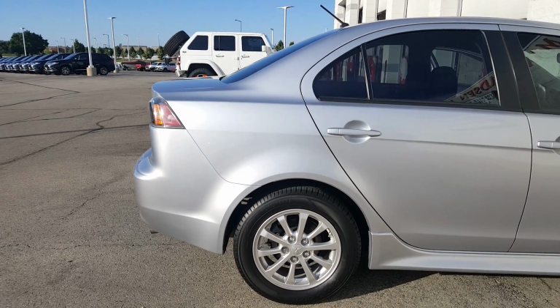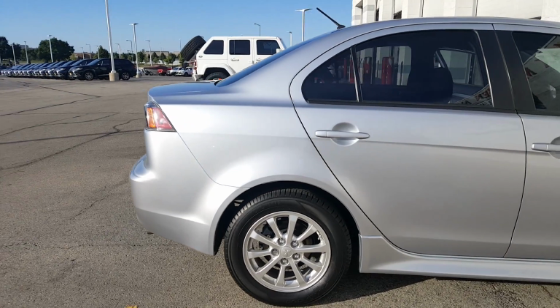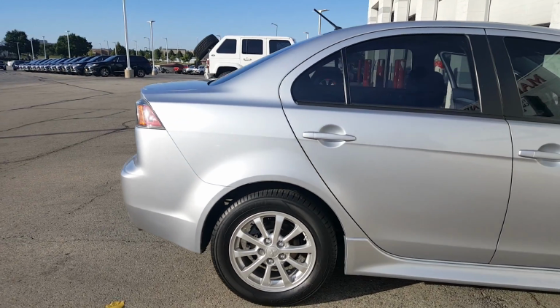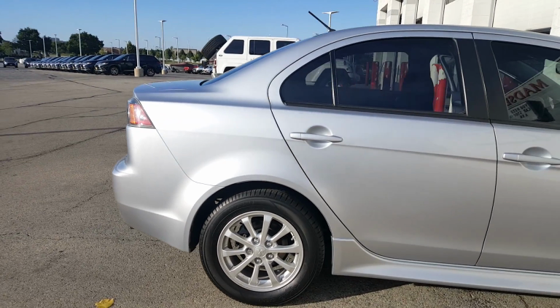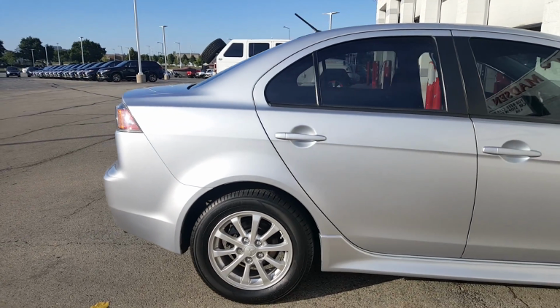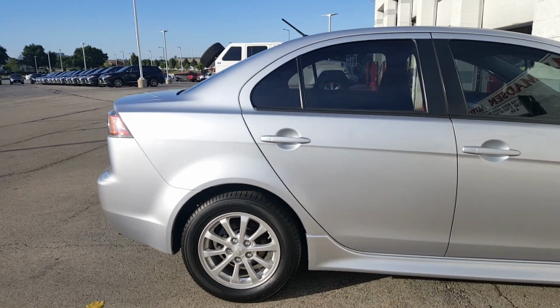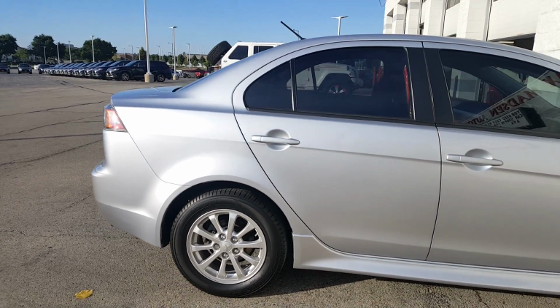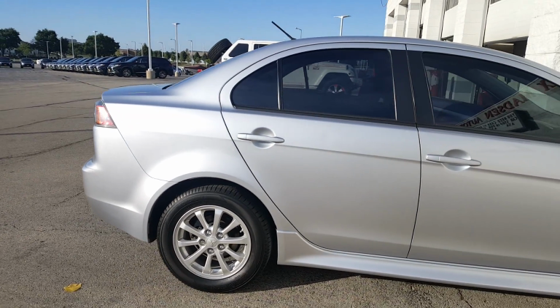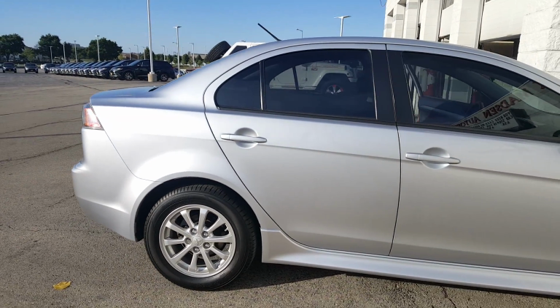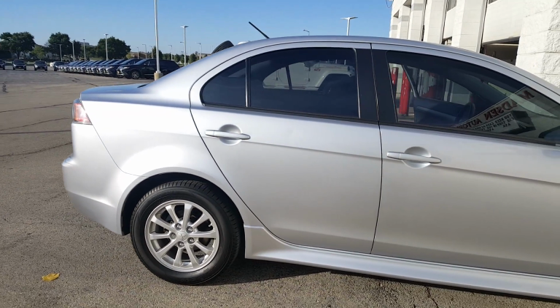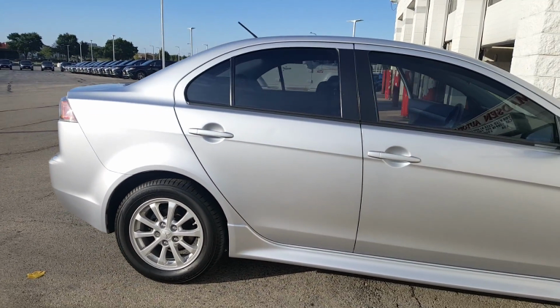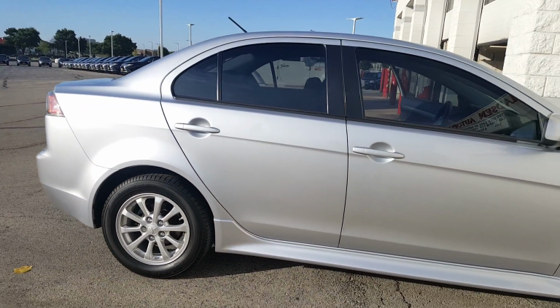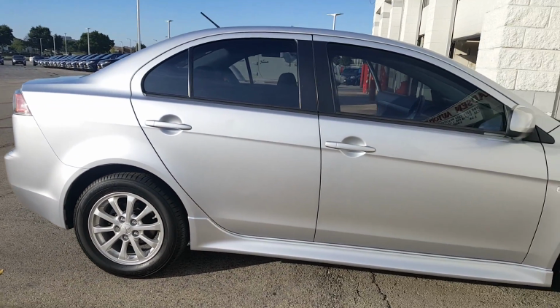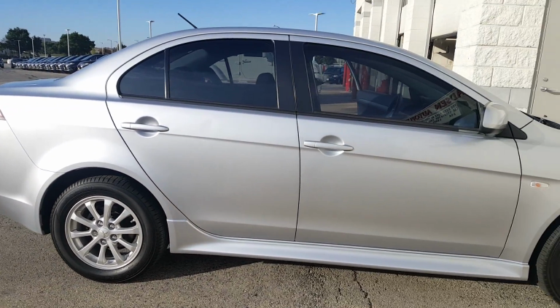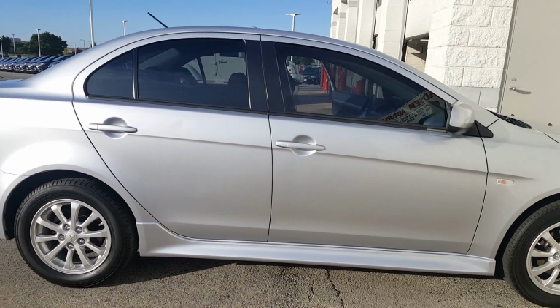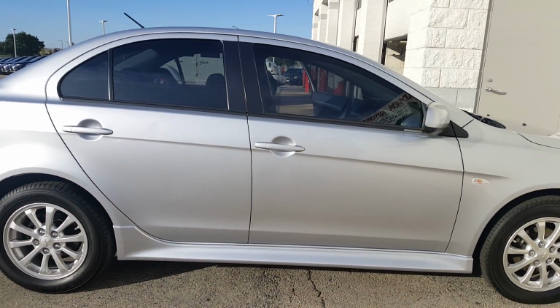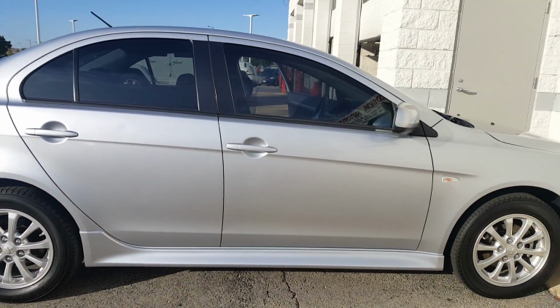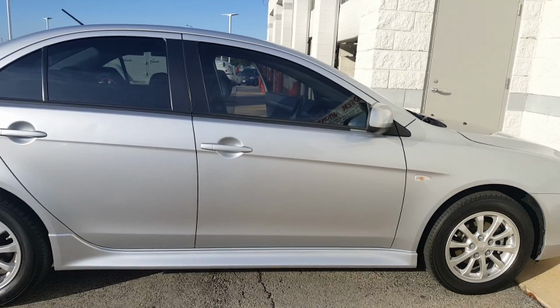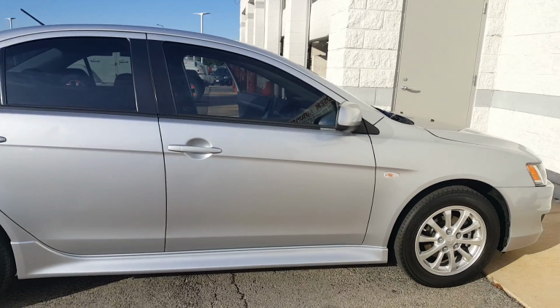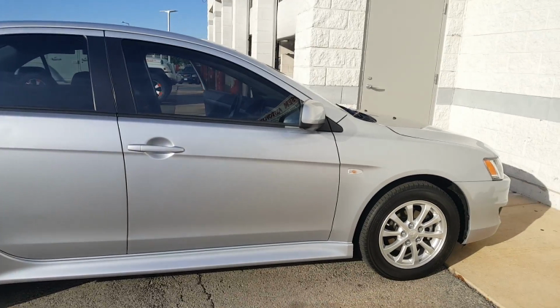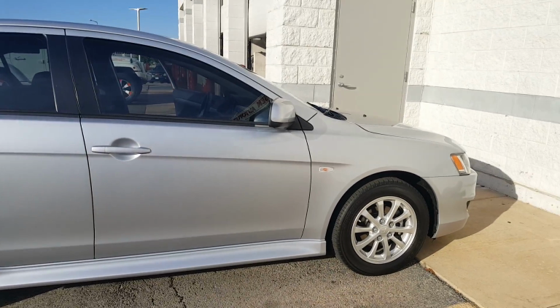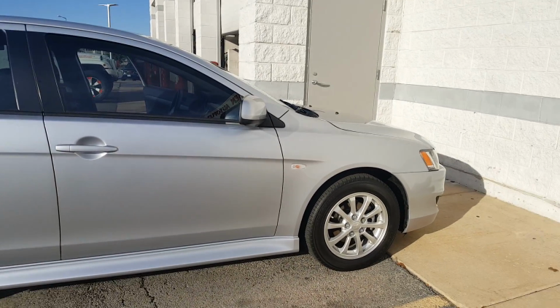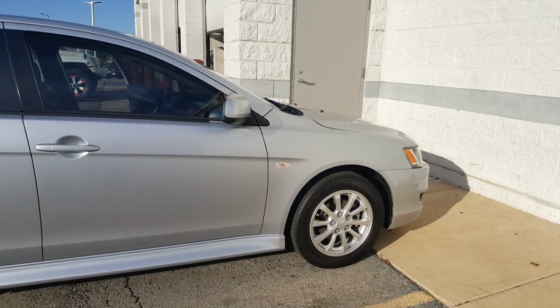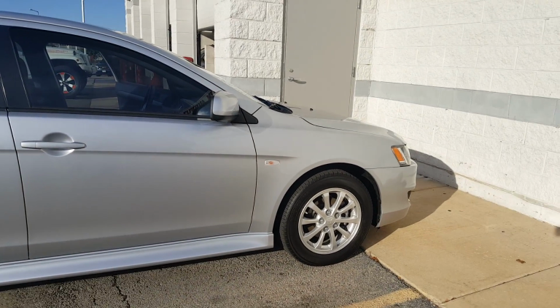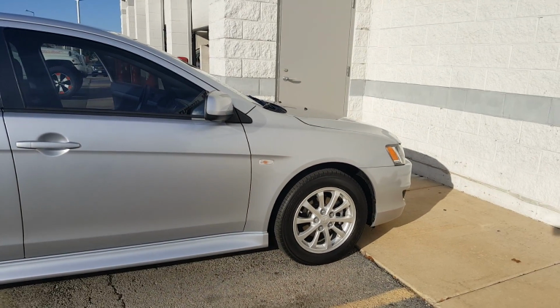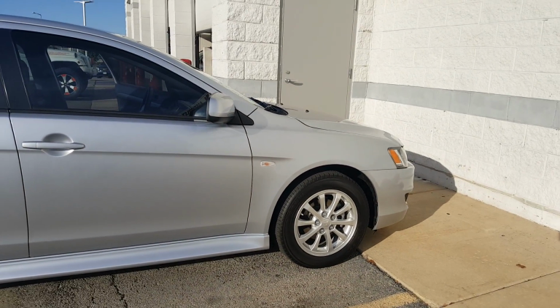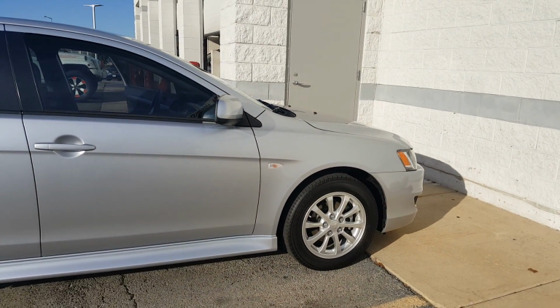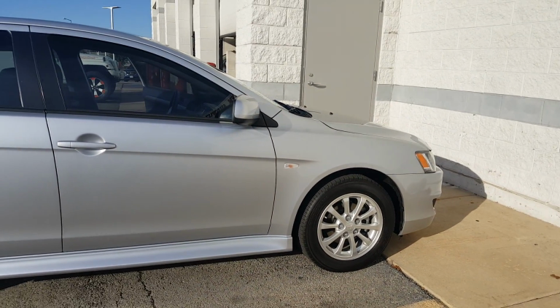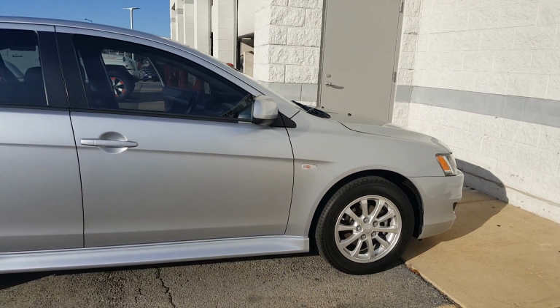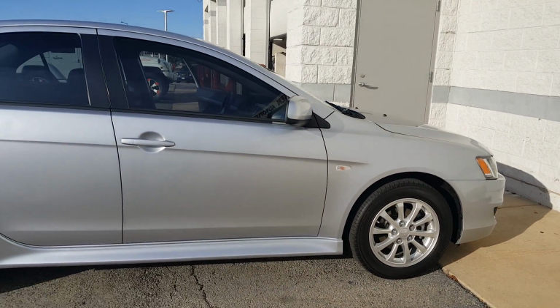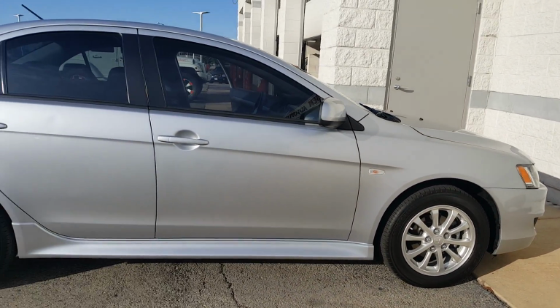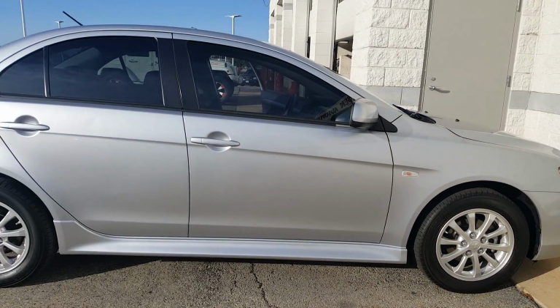It's been fully inspected, fully detailed. I mean, this car is pretty much ready to go. So again, just wanted to show you that it's still available.